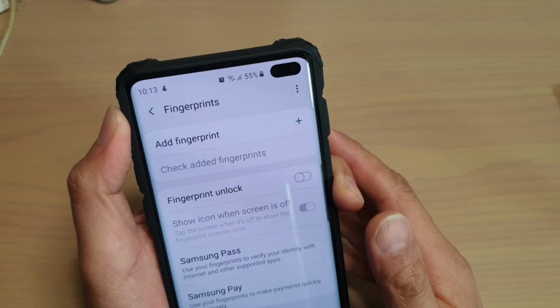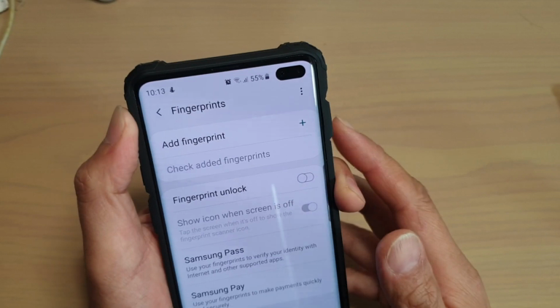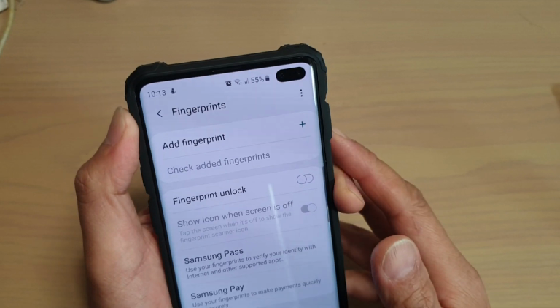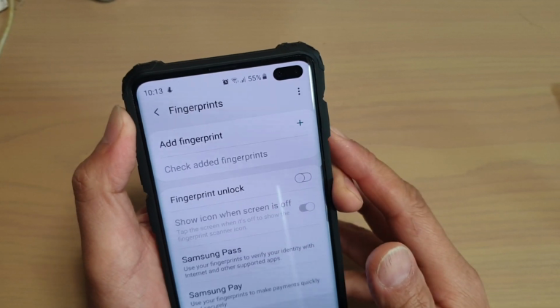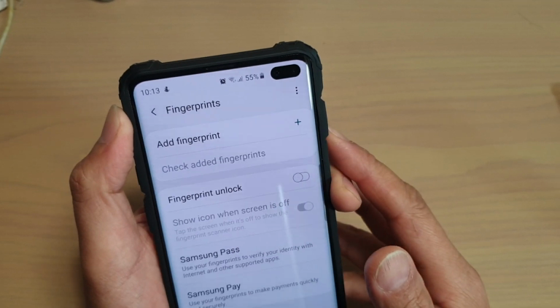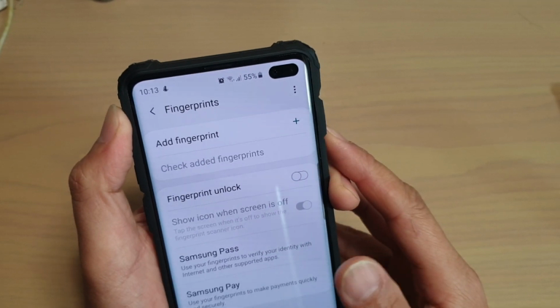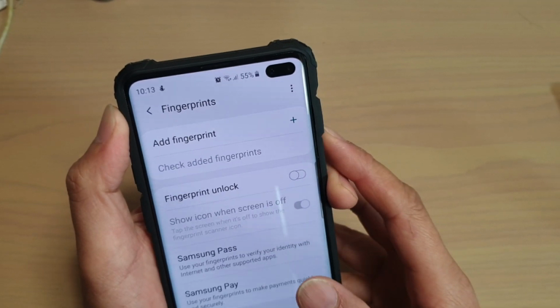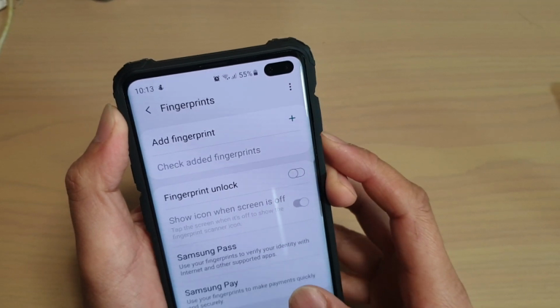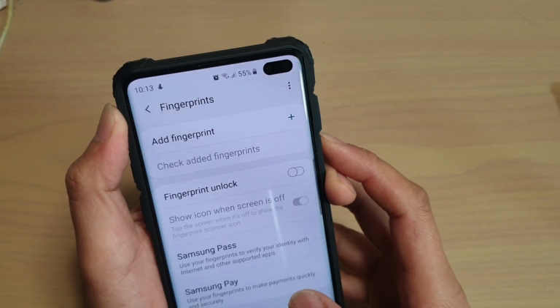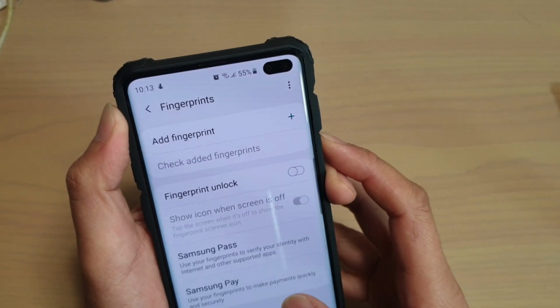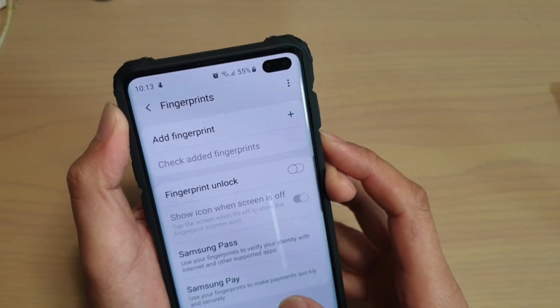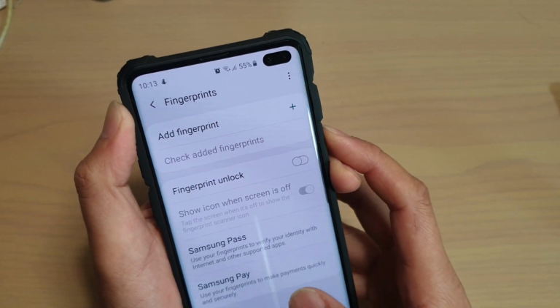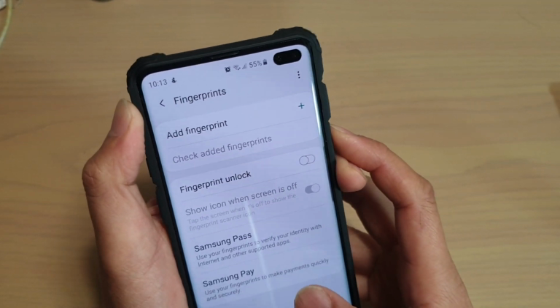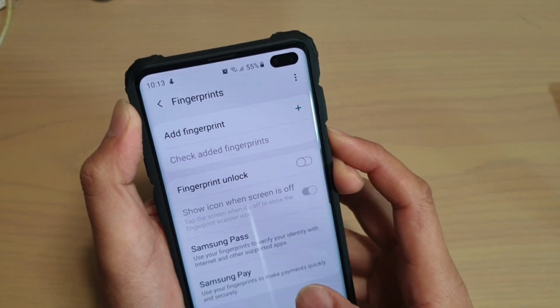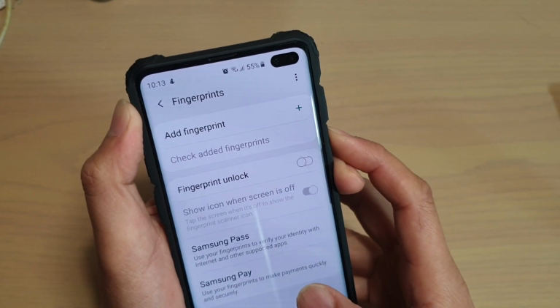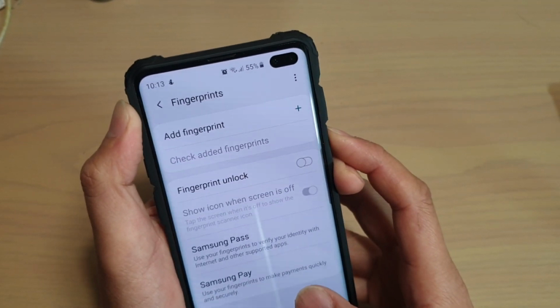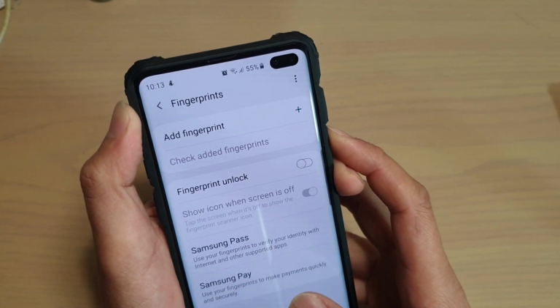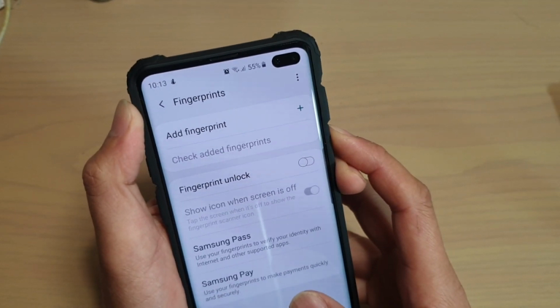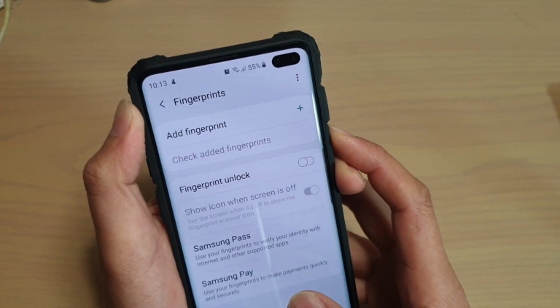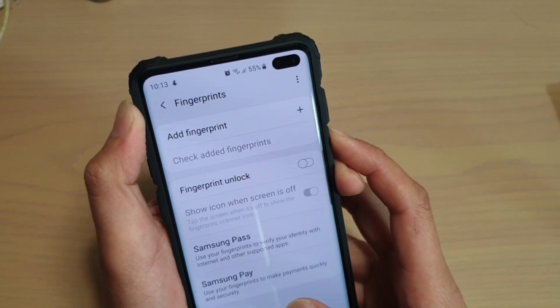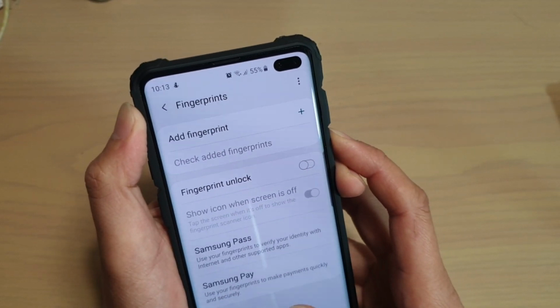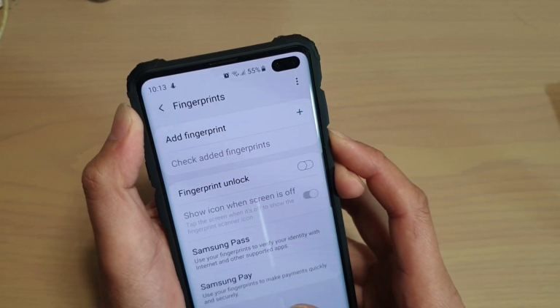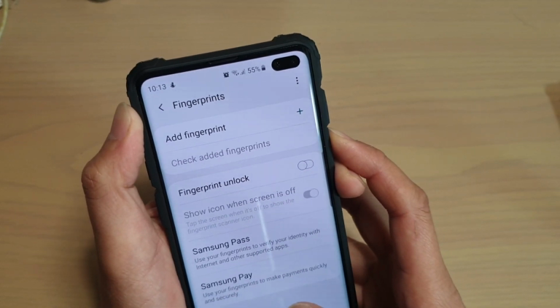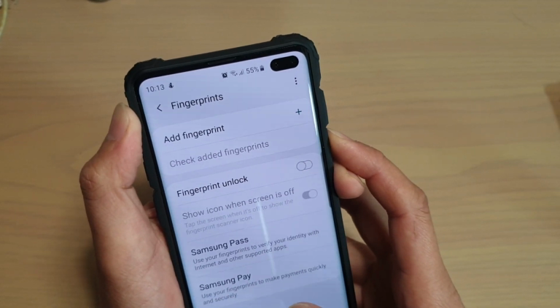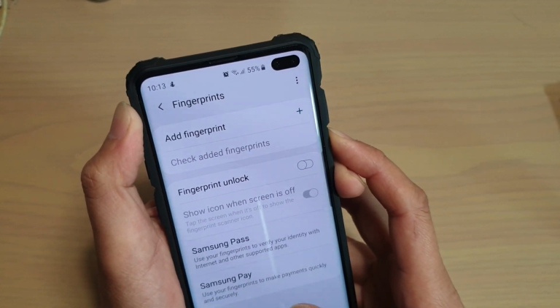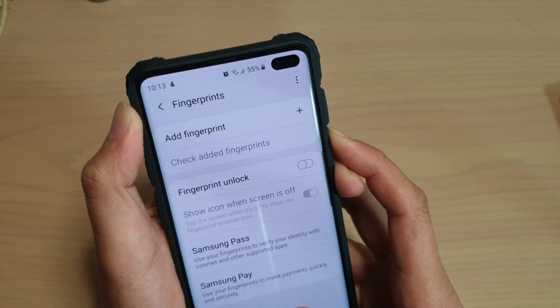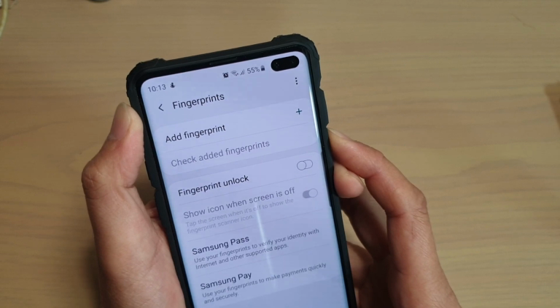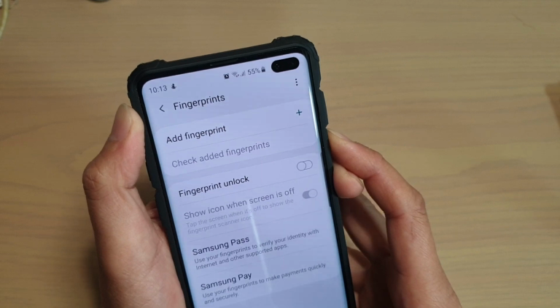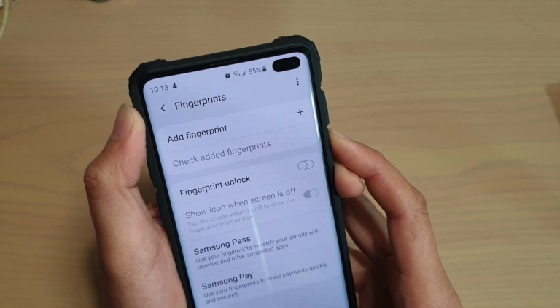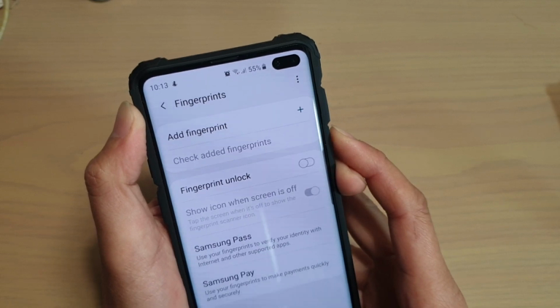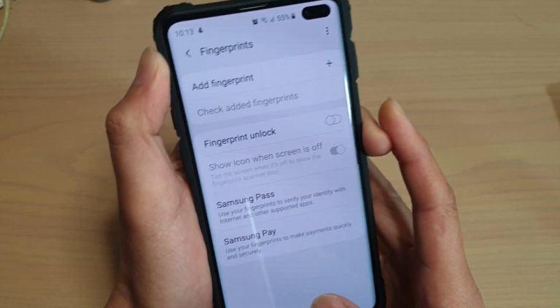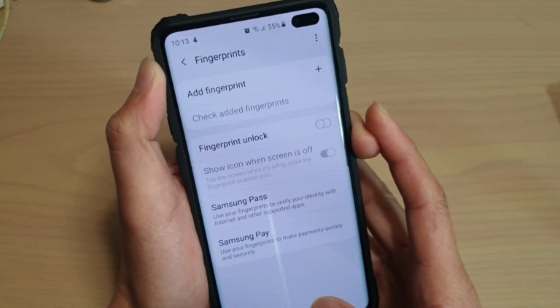How to add a fingerprint to unlock your phone on a Samsung Galaxy S10, S10e, or S10 Plus.